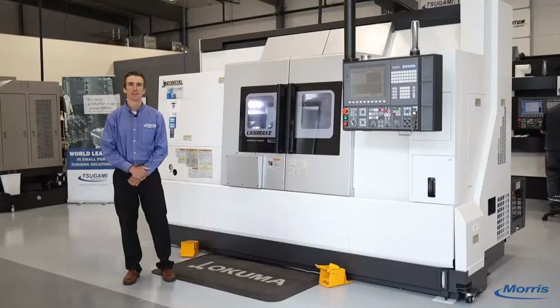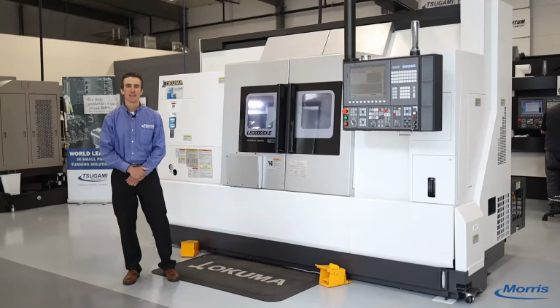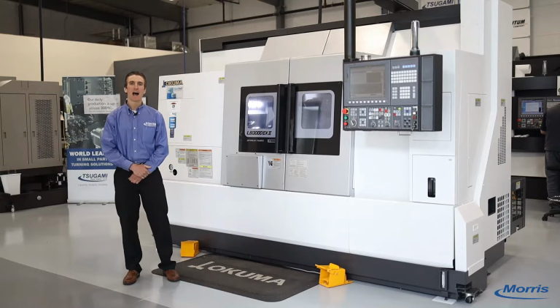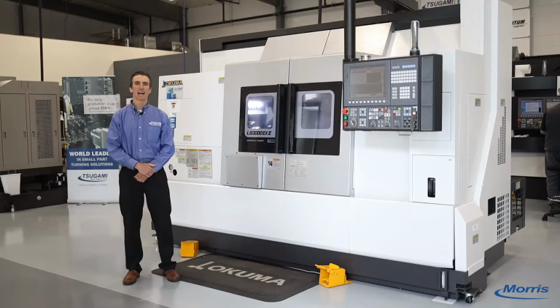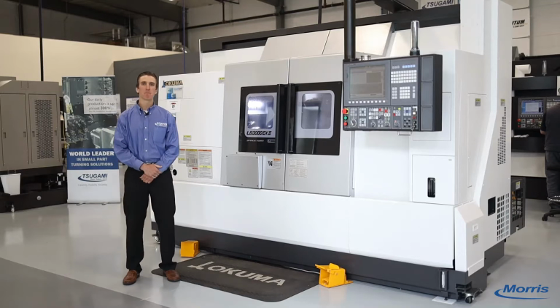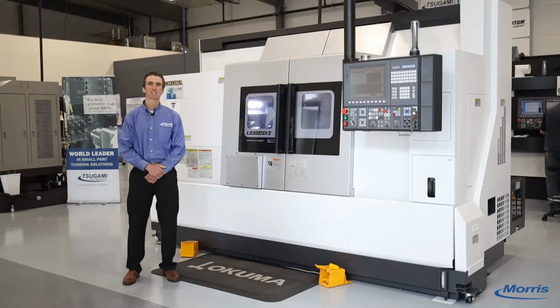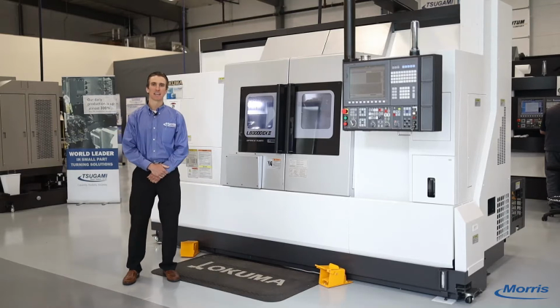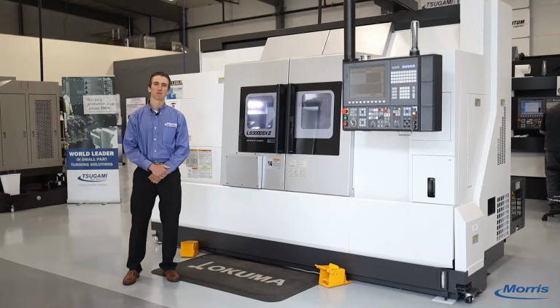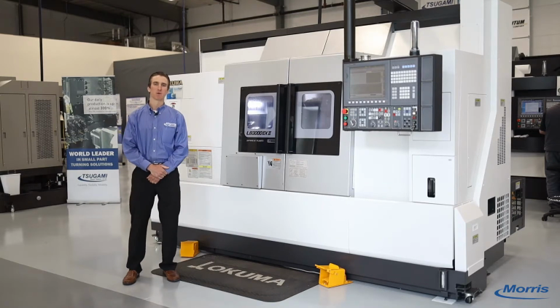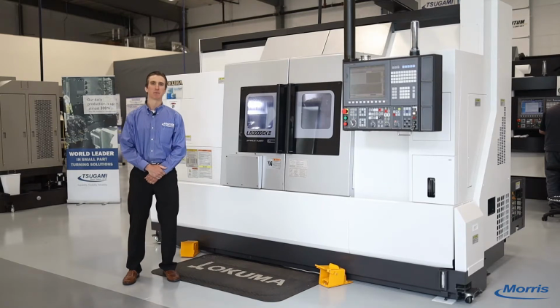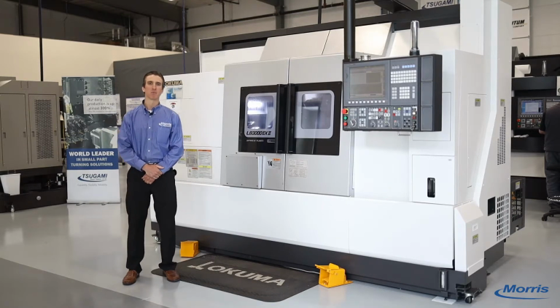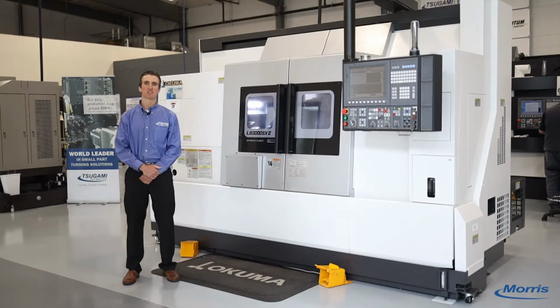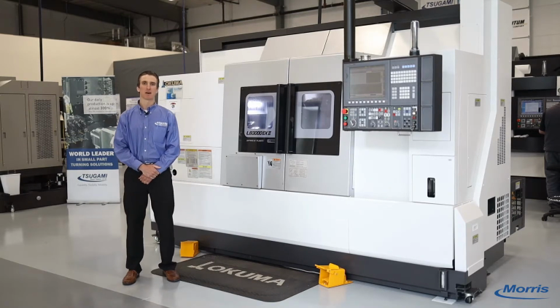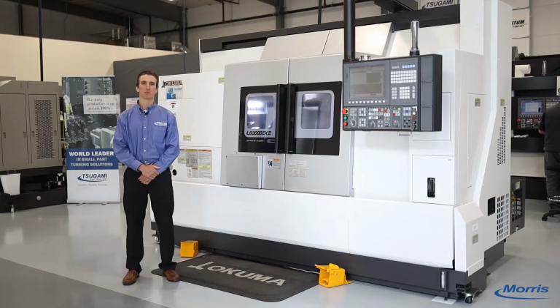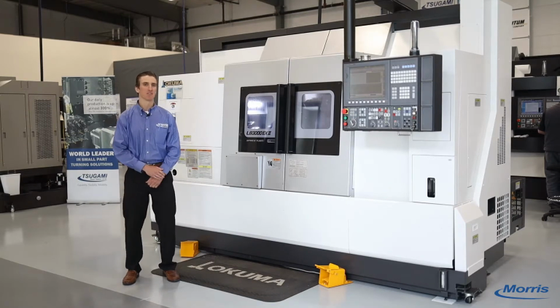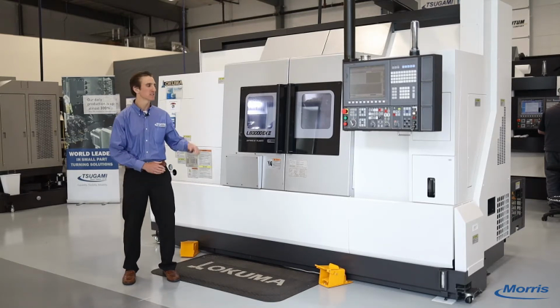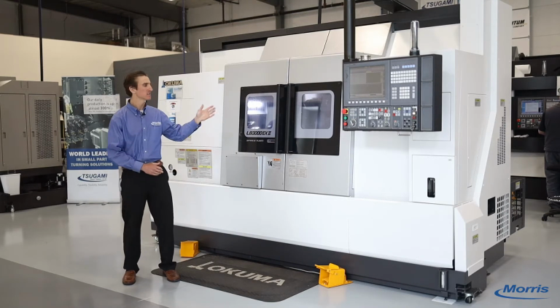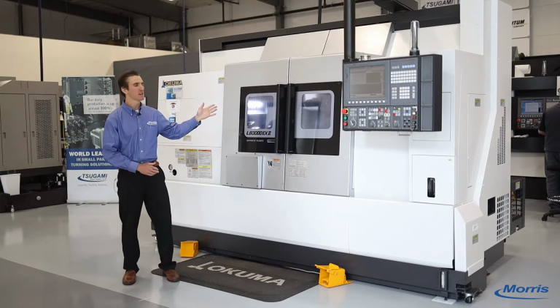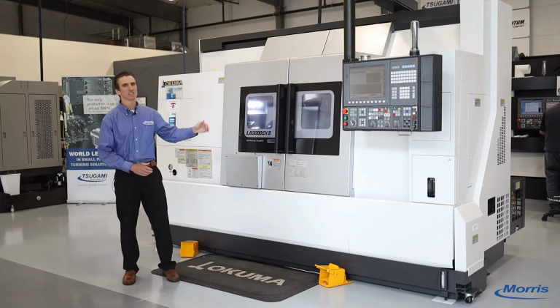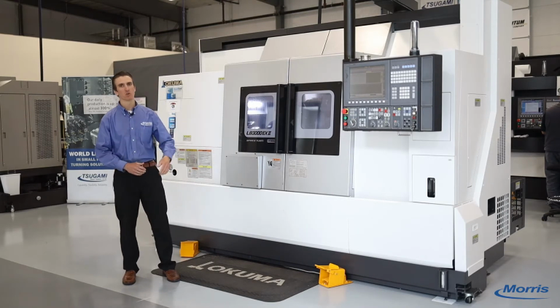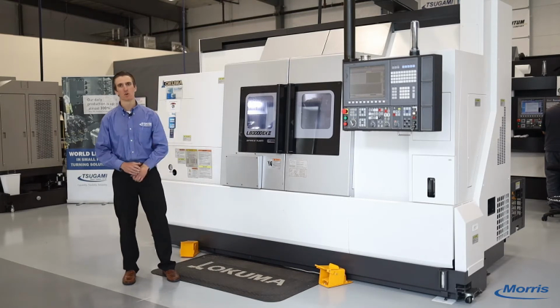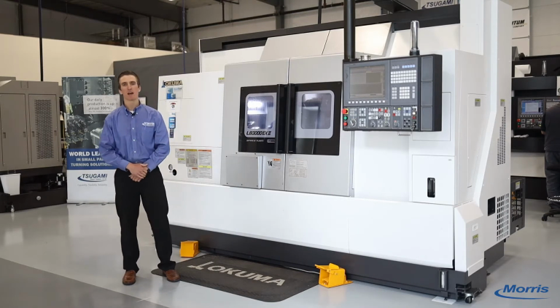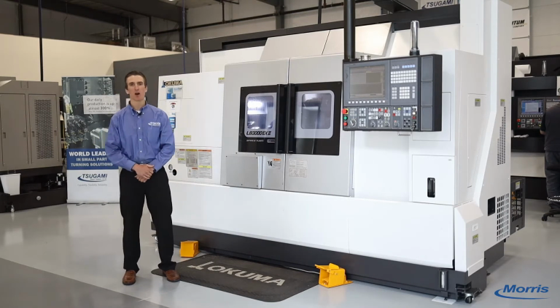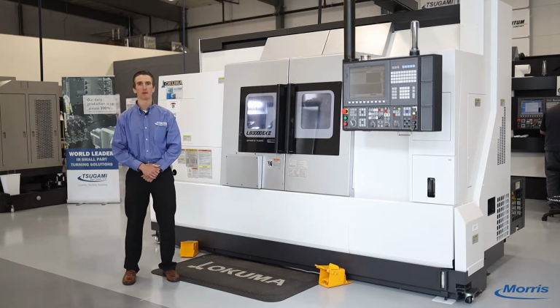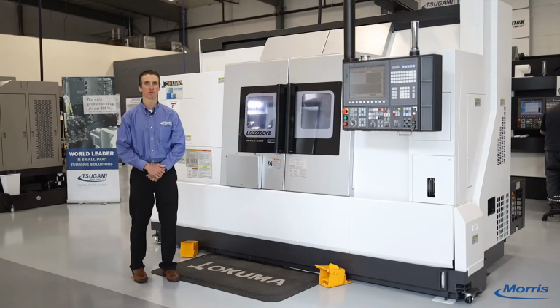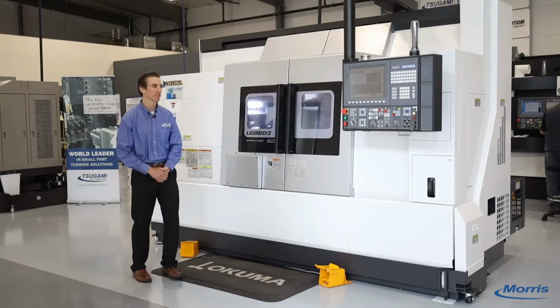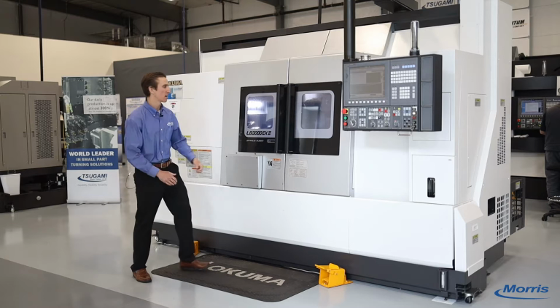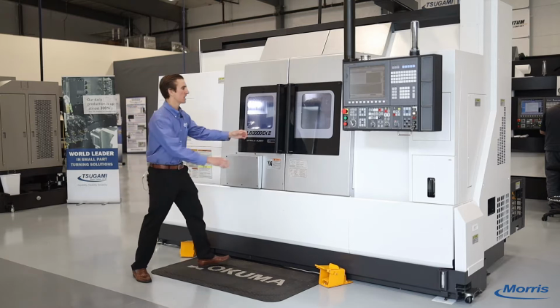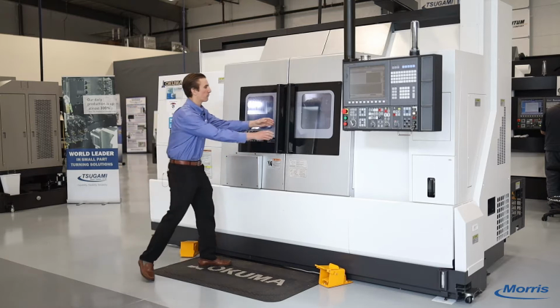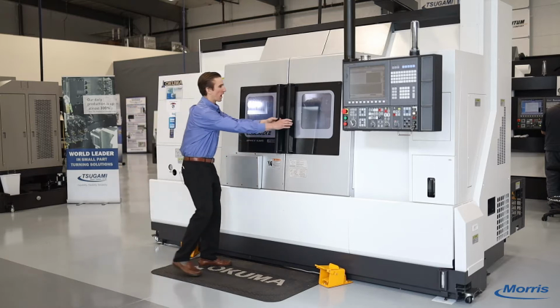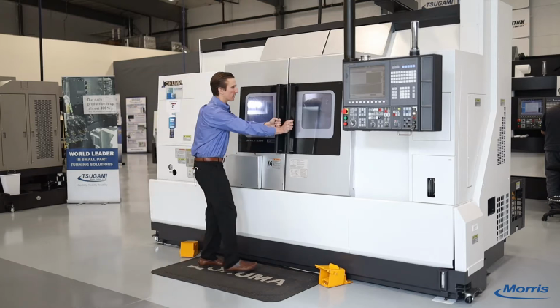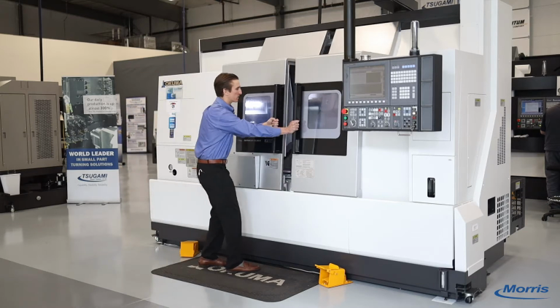Hi, I'm Max Kinney with the Robert E. Morris Company, and this is the Okuma LB 3000 MYW.